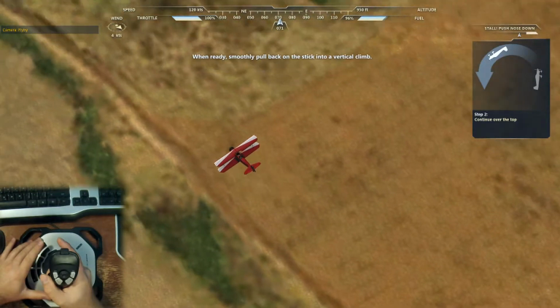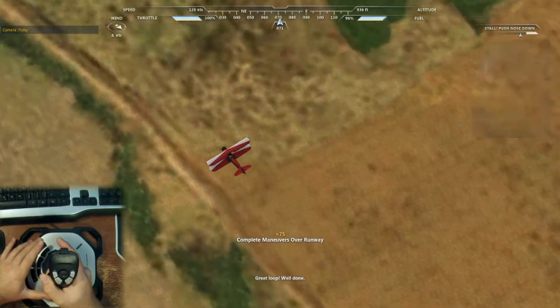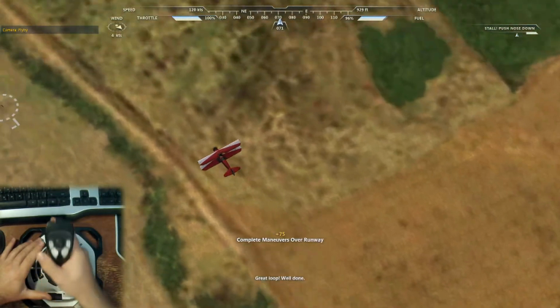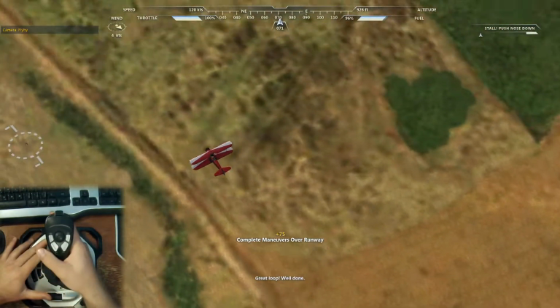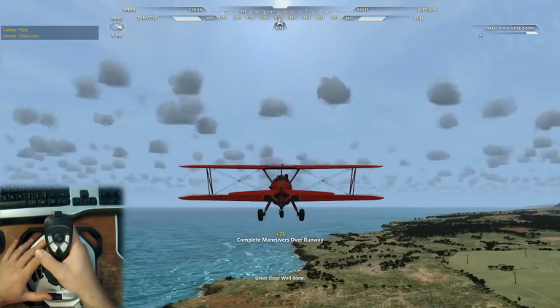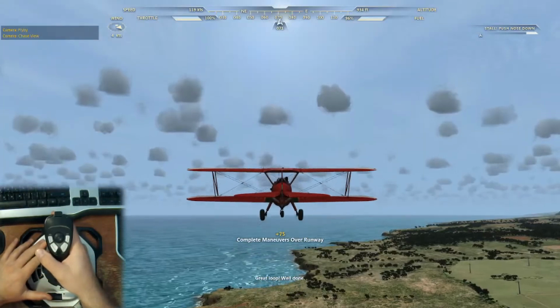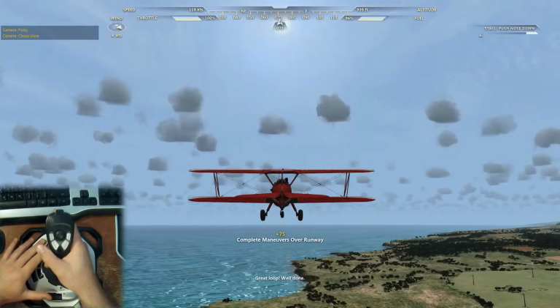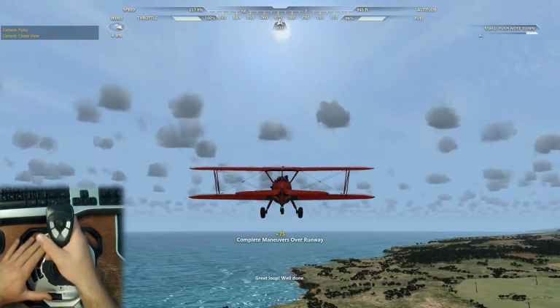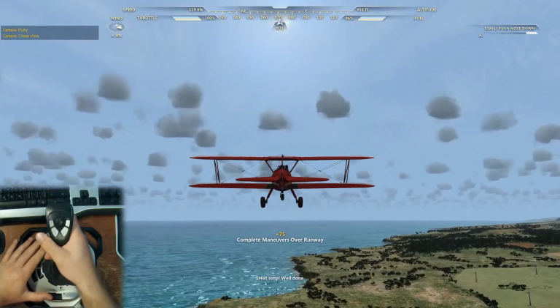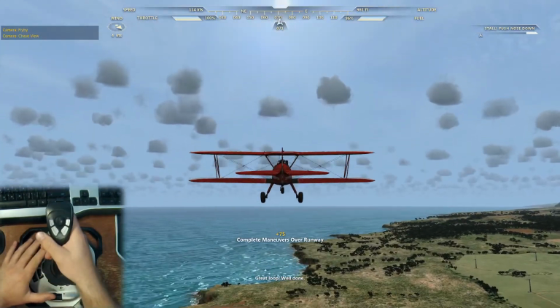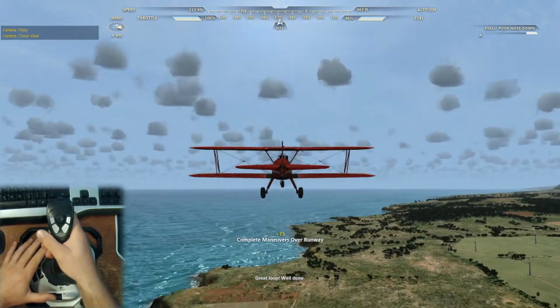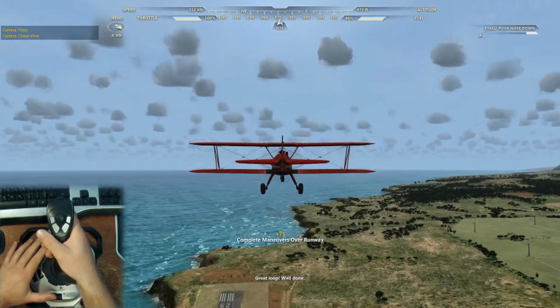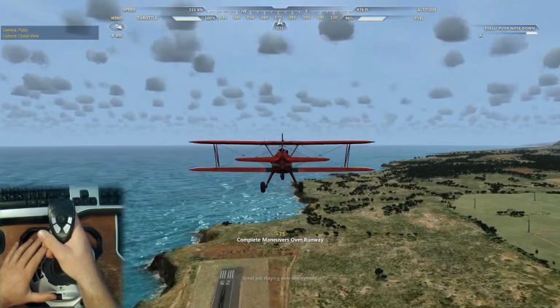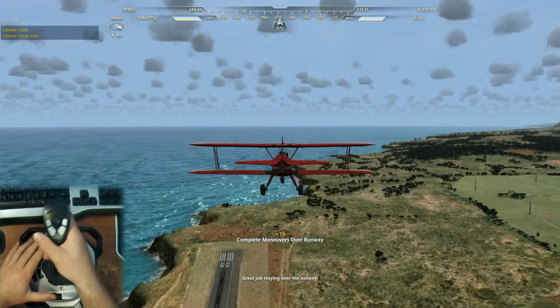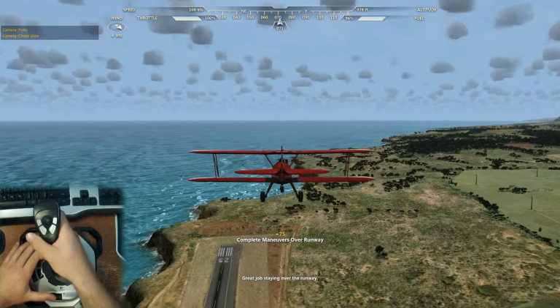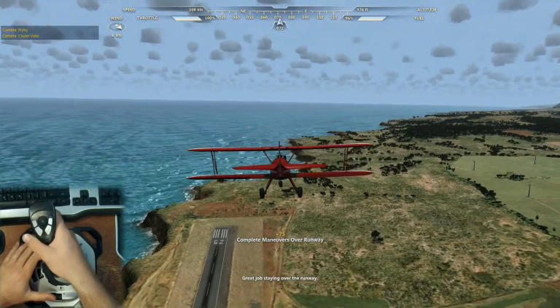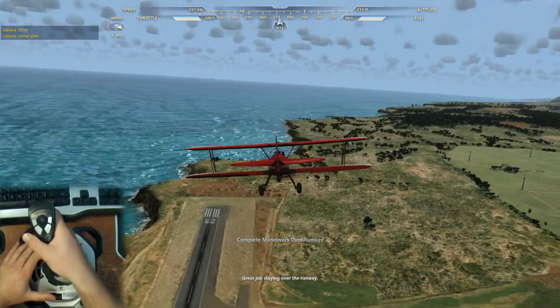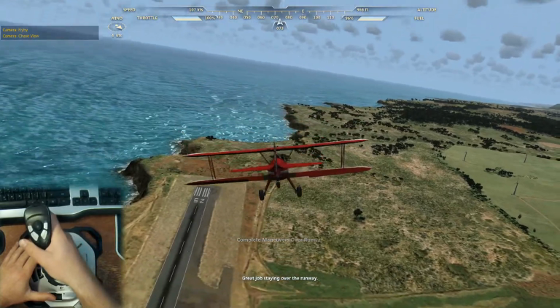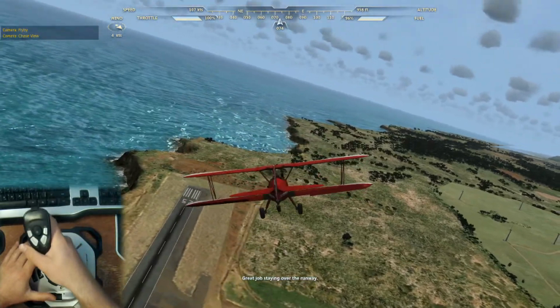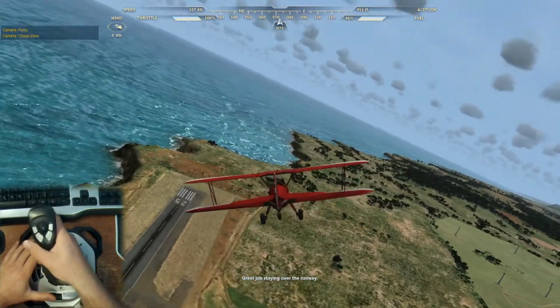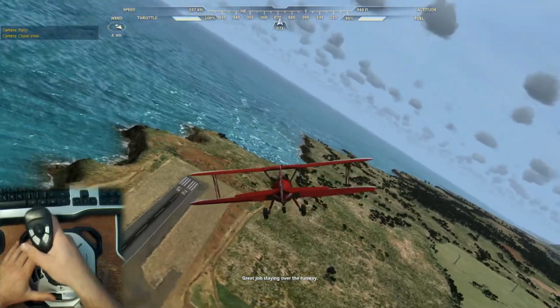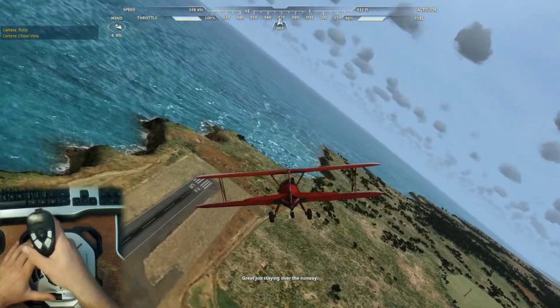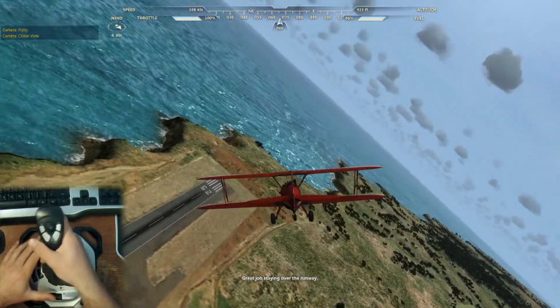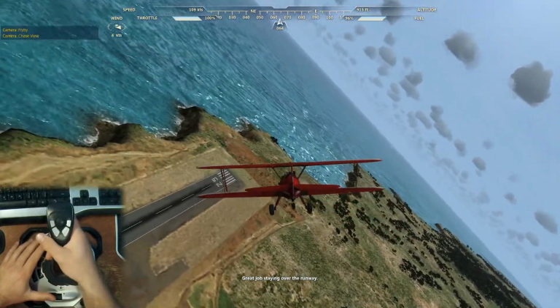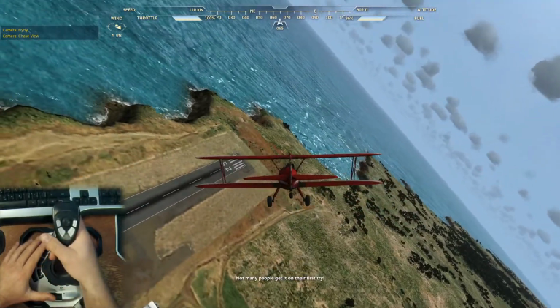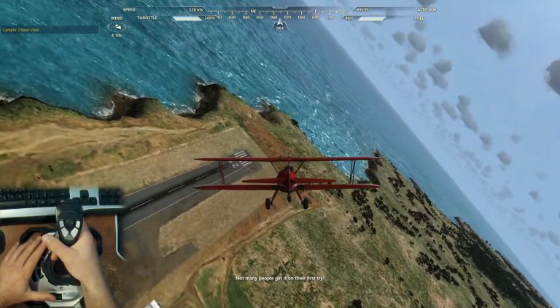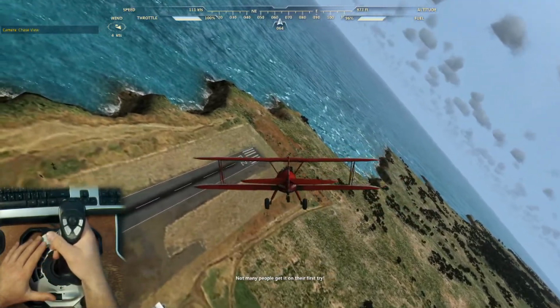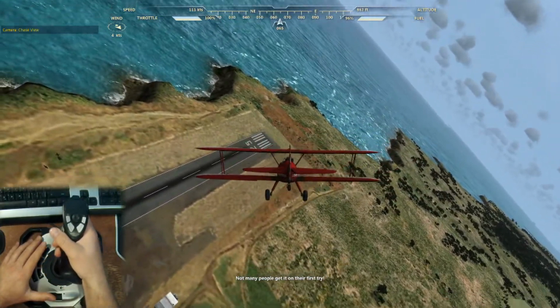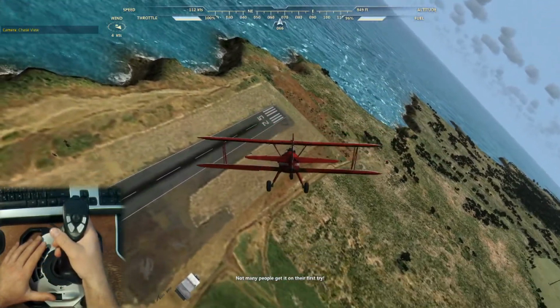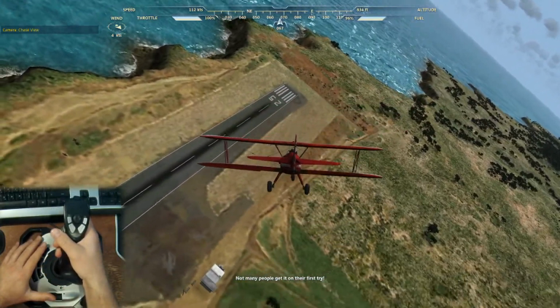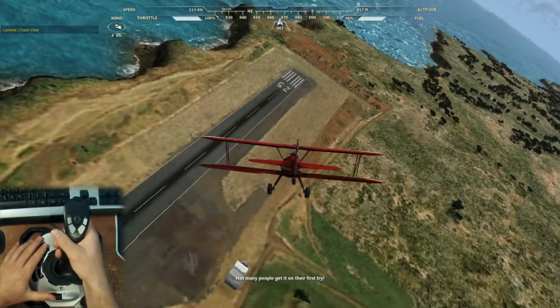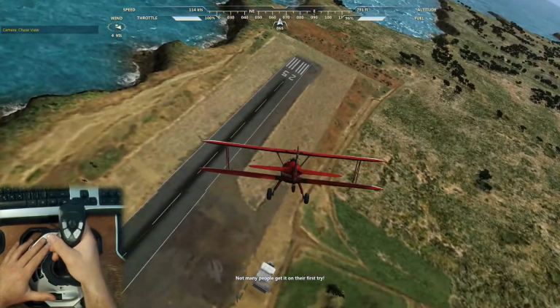Great loop! Well done! Great job staying over the runway. Not many people get it on their first try.